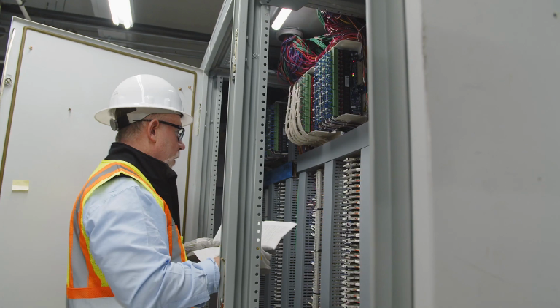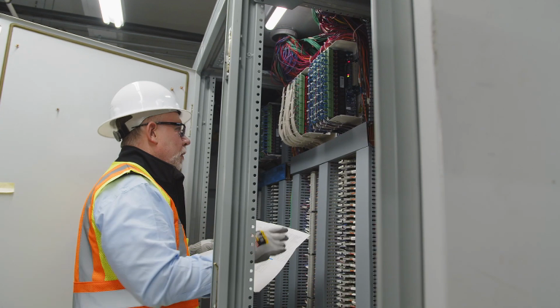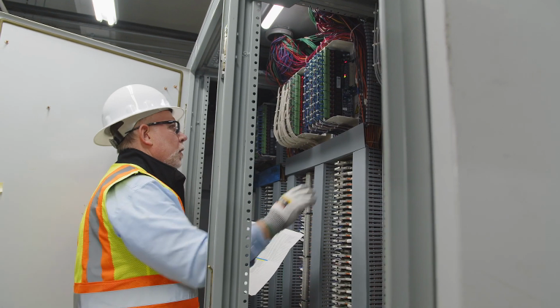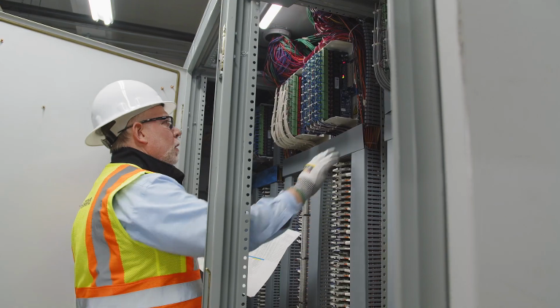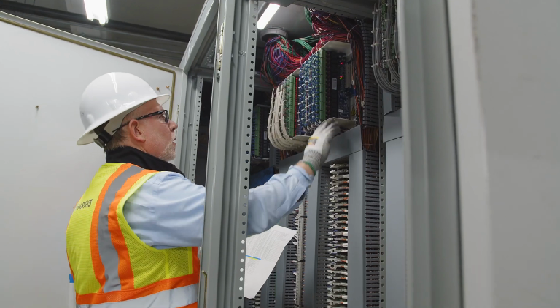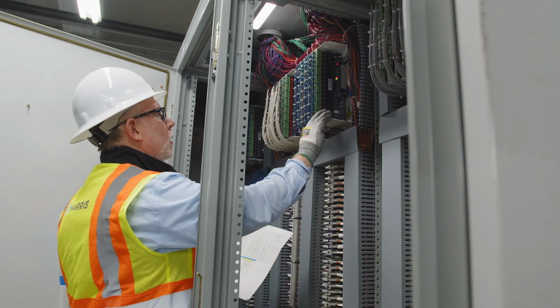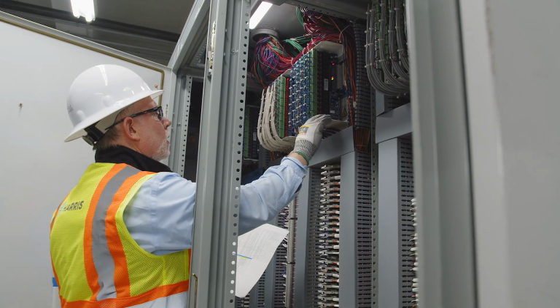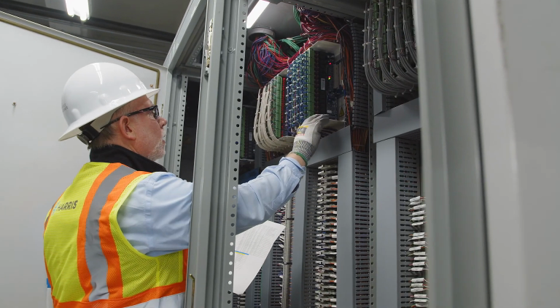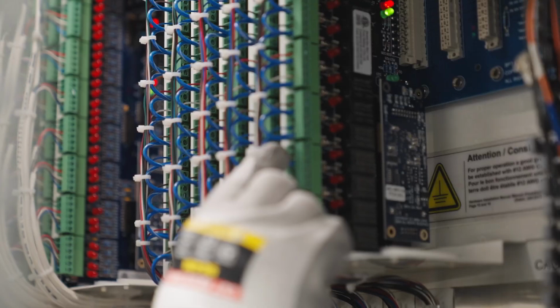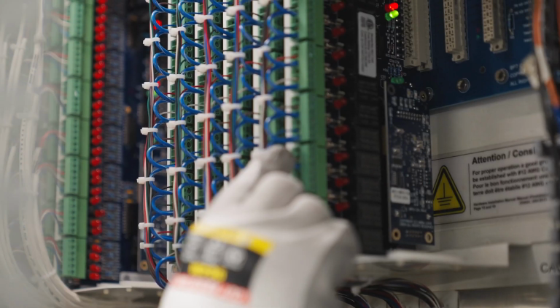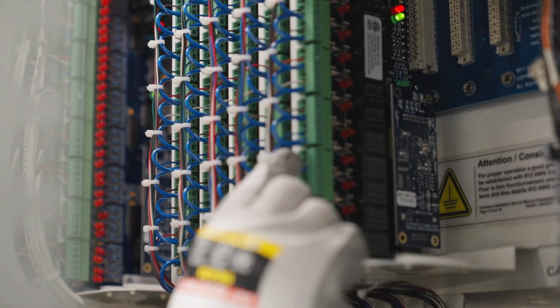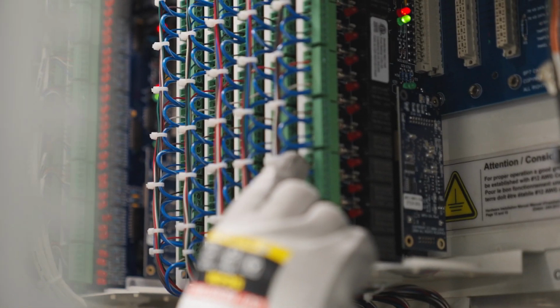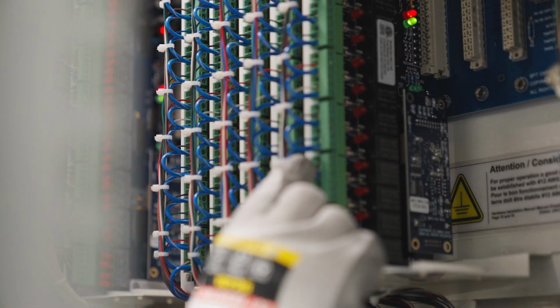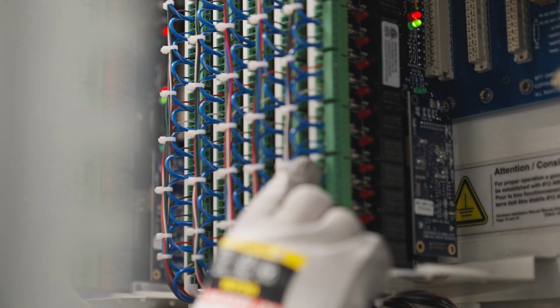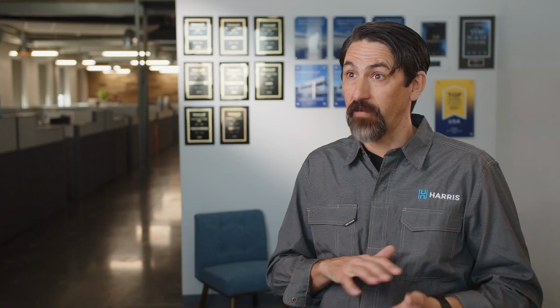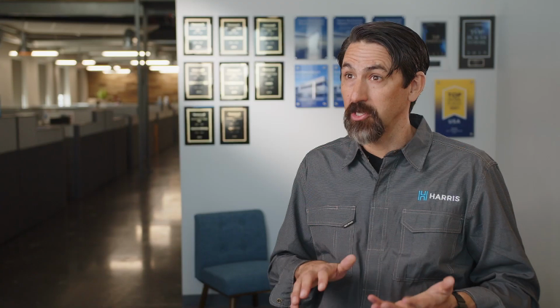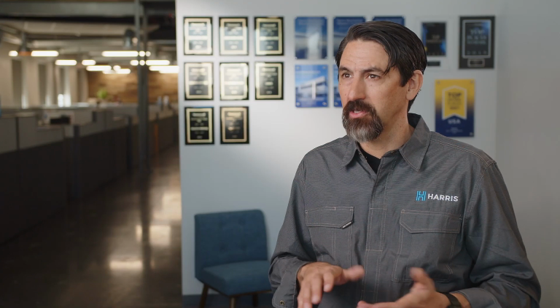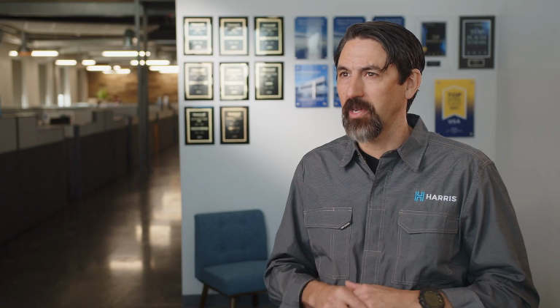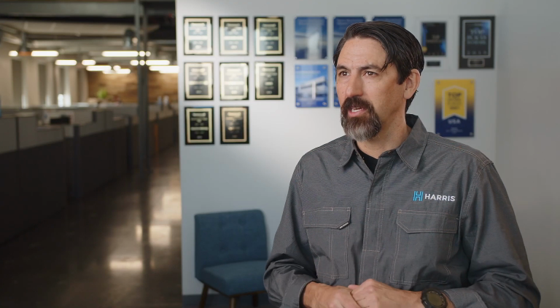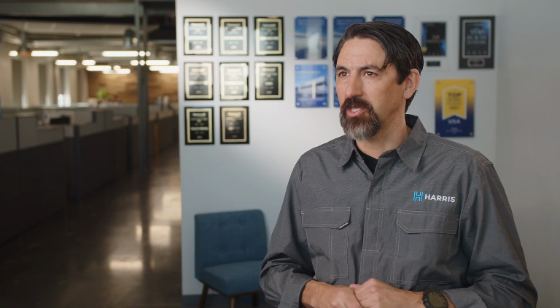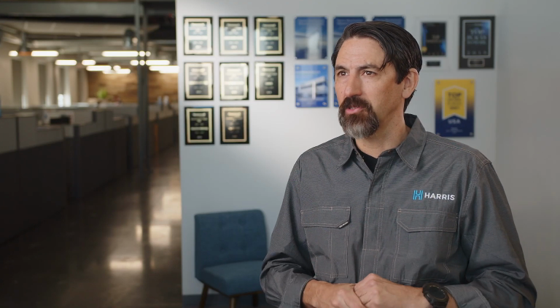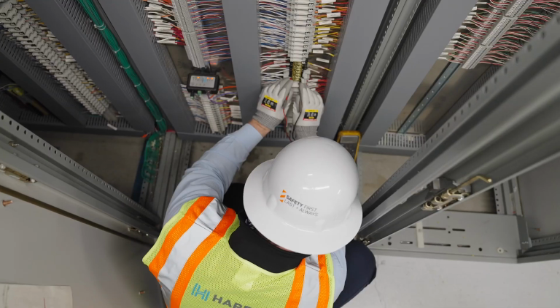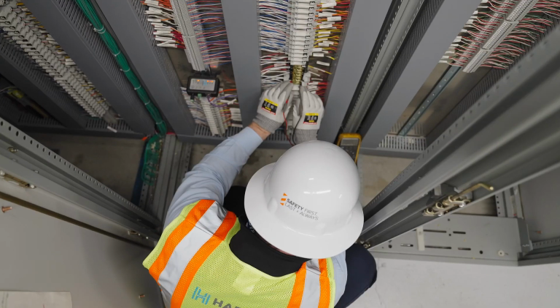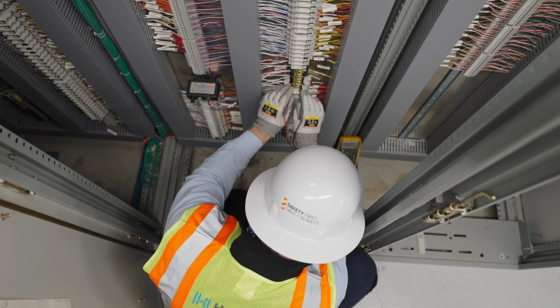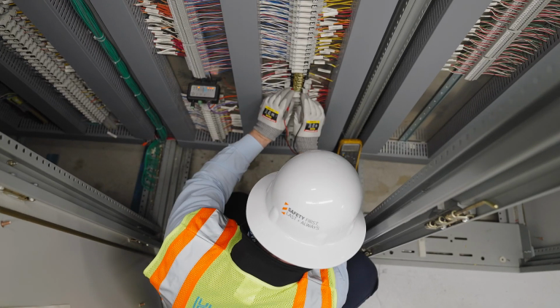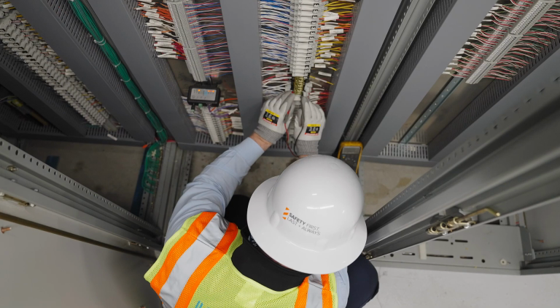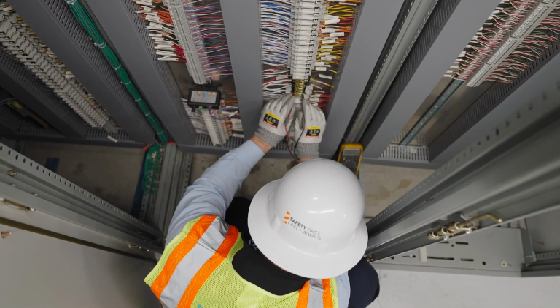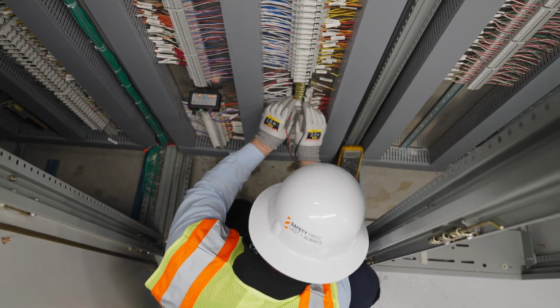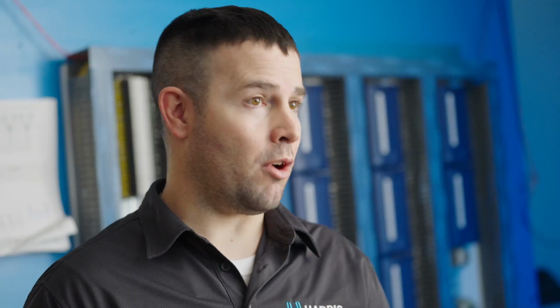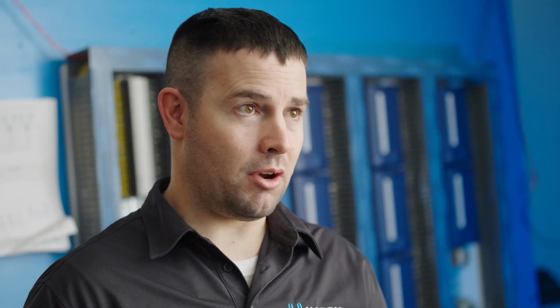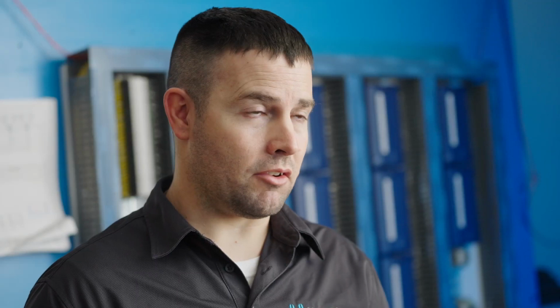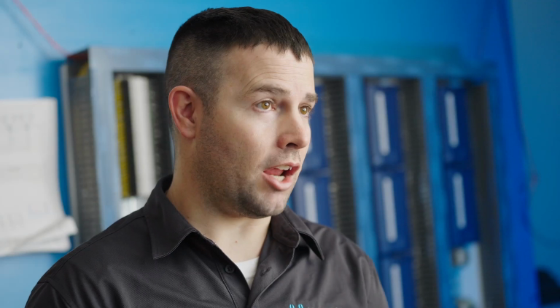We're going to verify everything we've installed and make sure that it all functions the way that it's supposed to. Land our wires, walk away and have a good night.